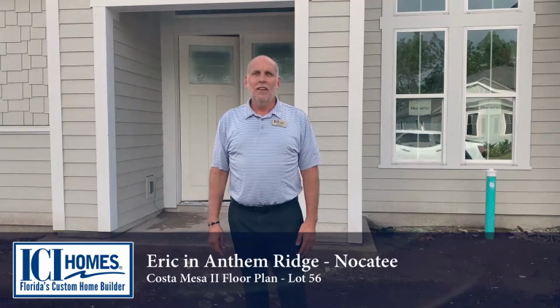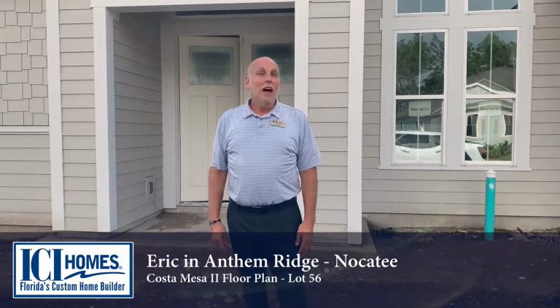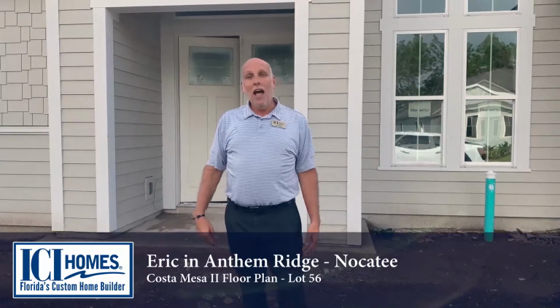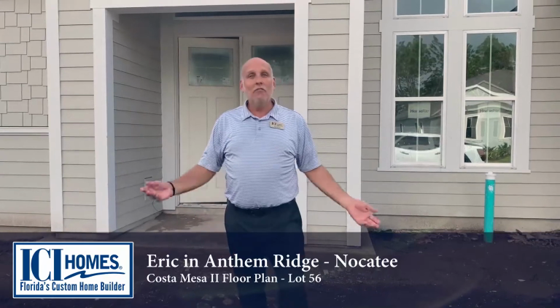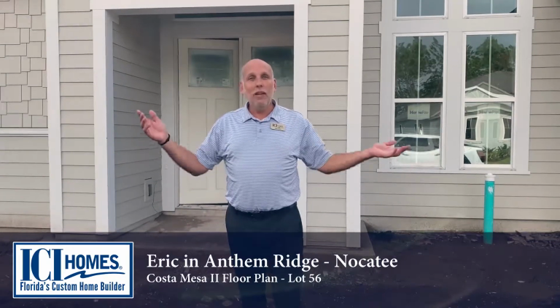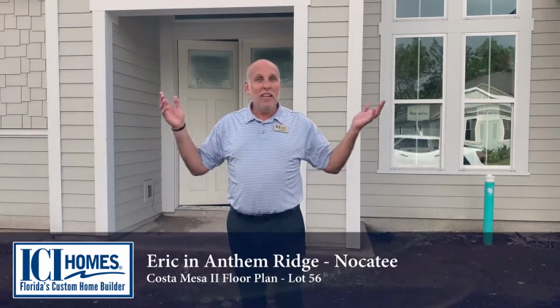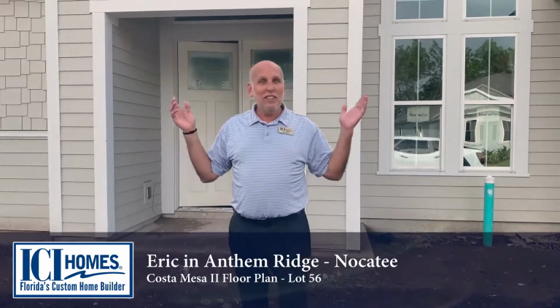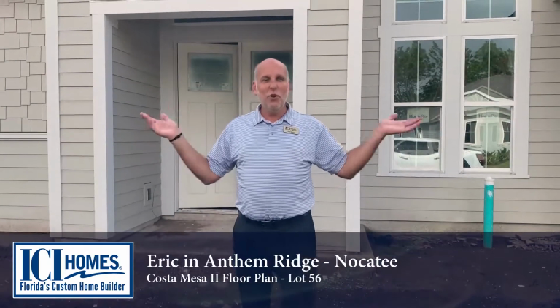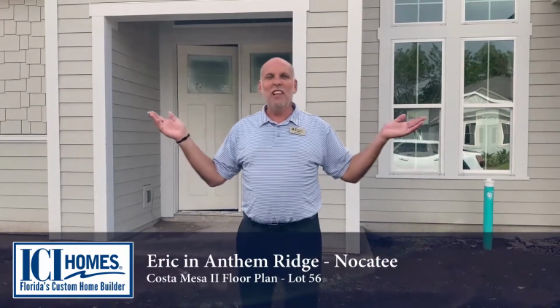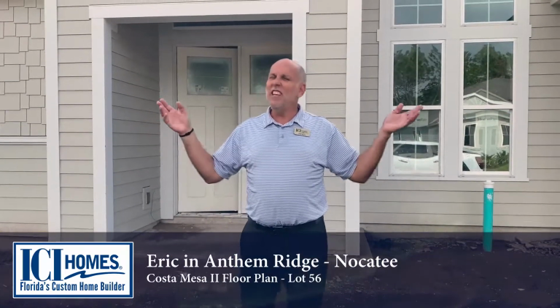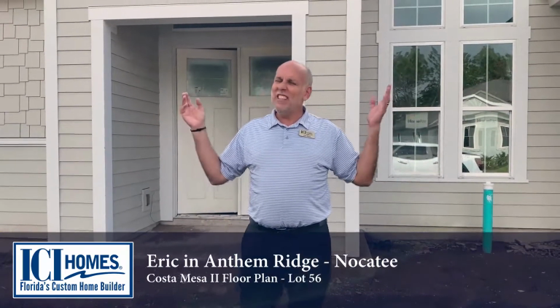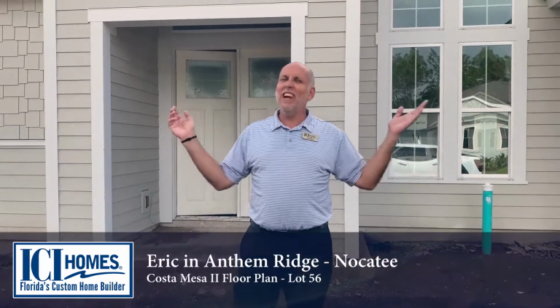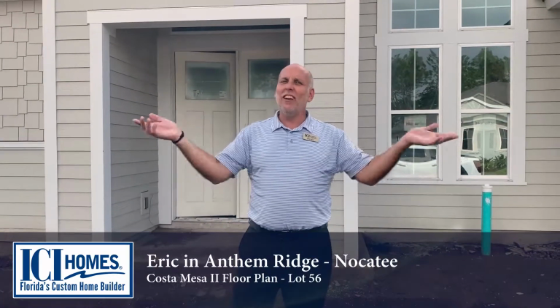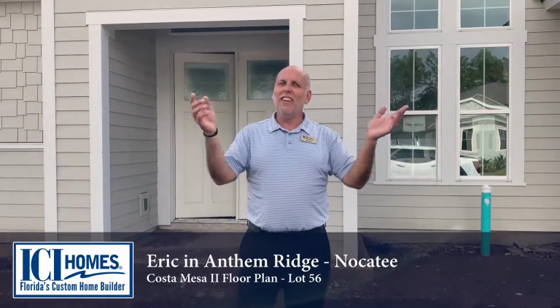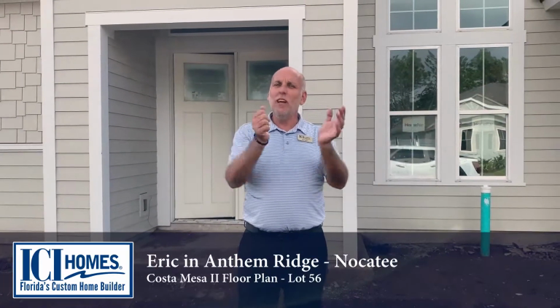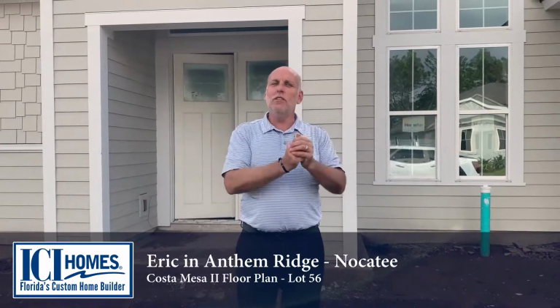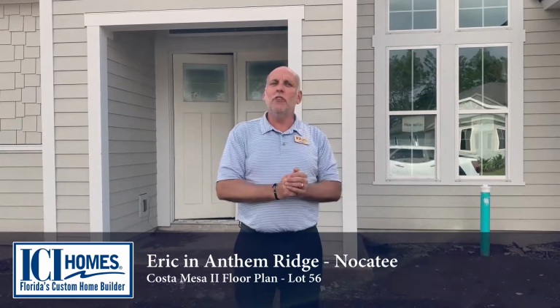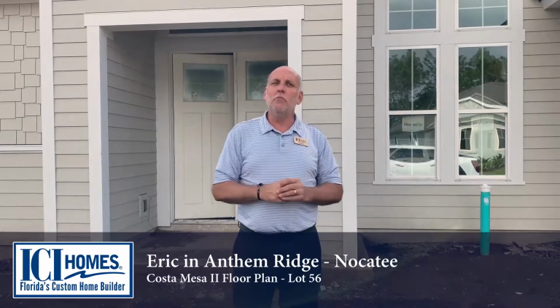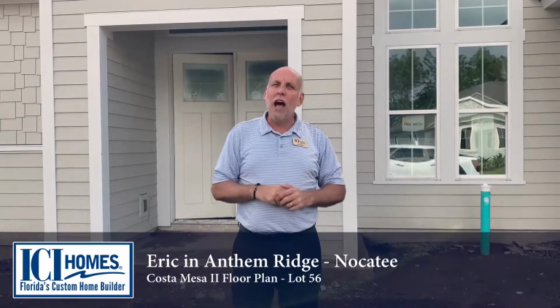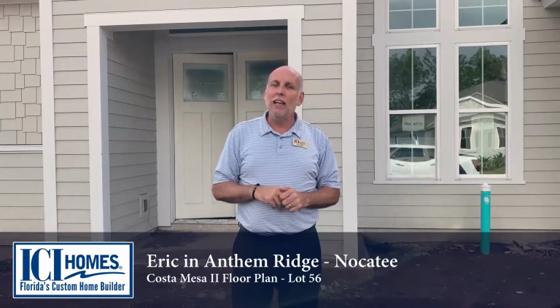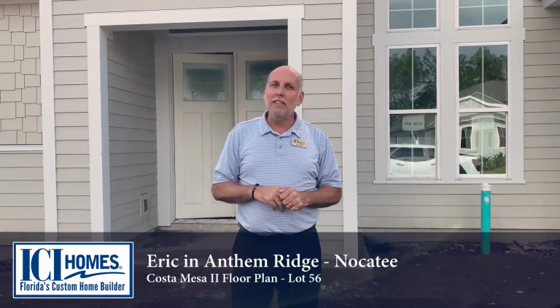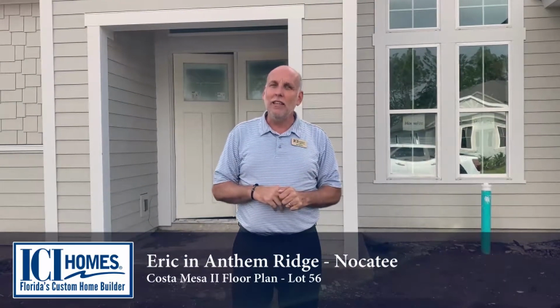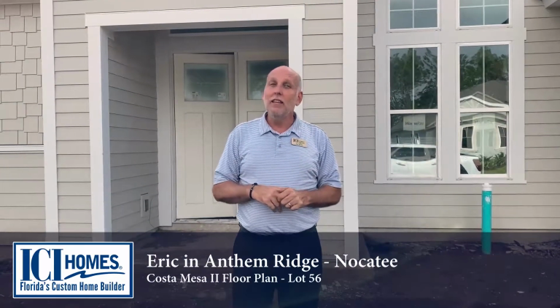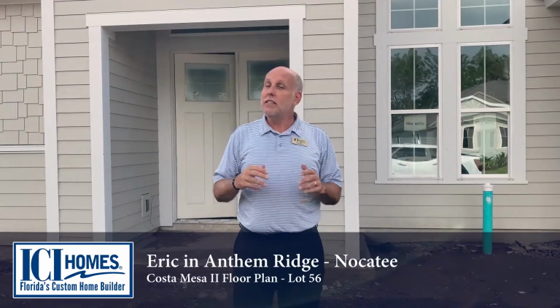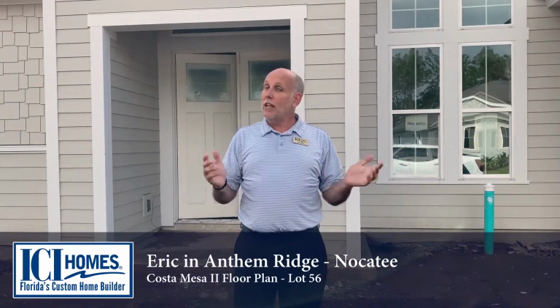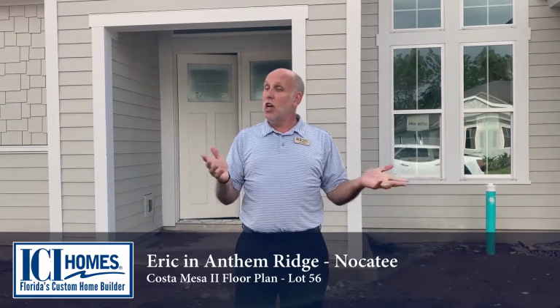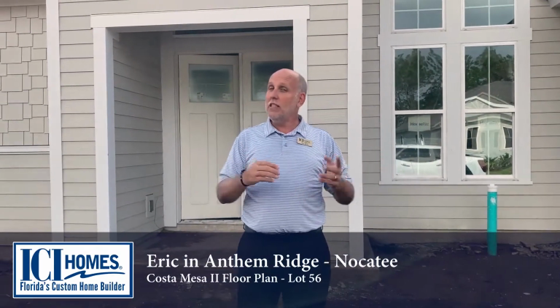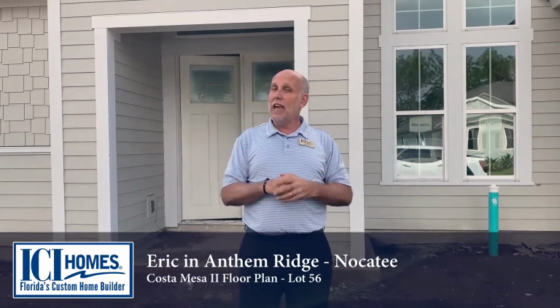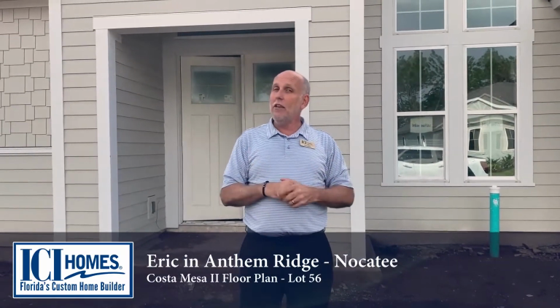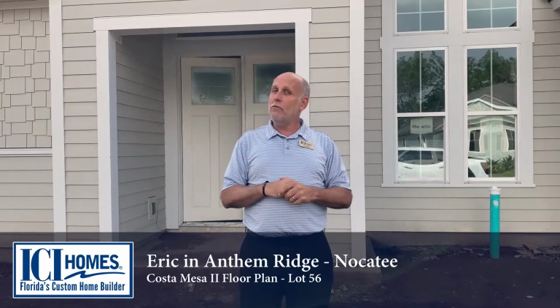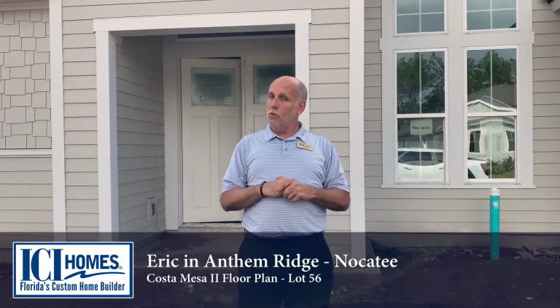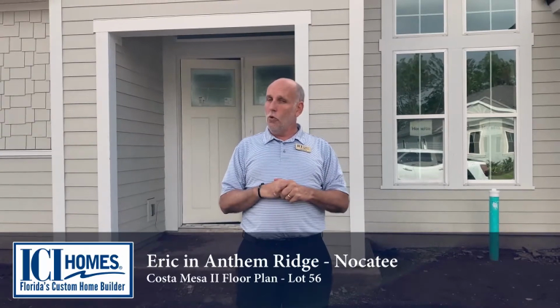Hi everybody, guess who it is? It's Aaron, coming to you from Nocatee, St. Johns County in Florida.